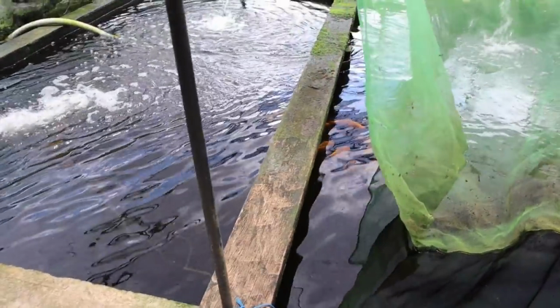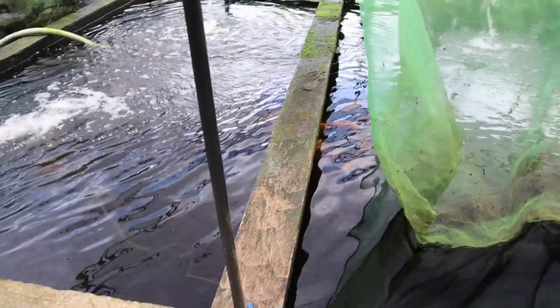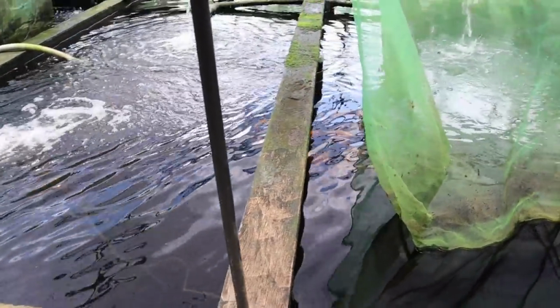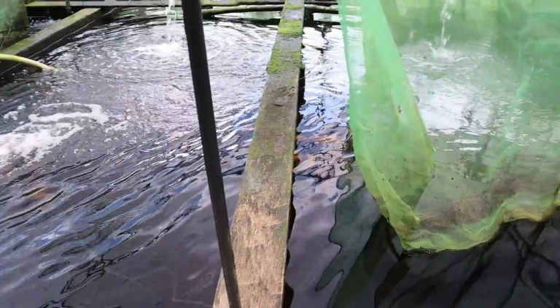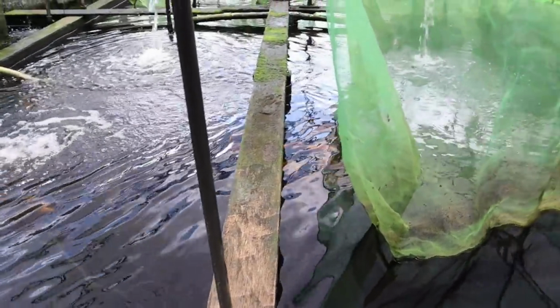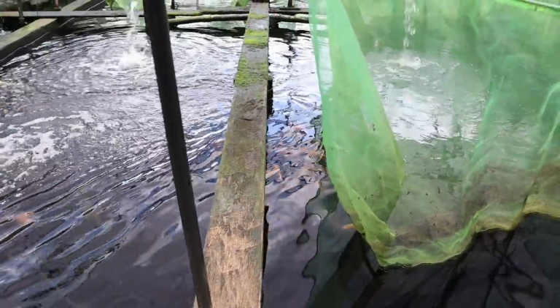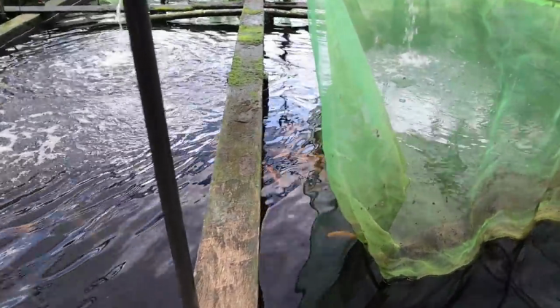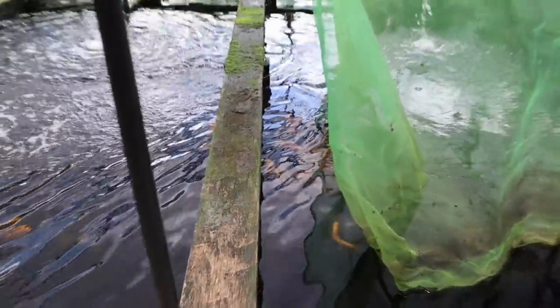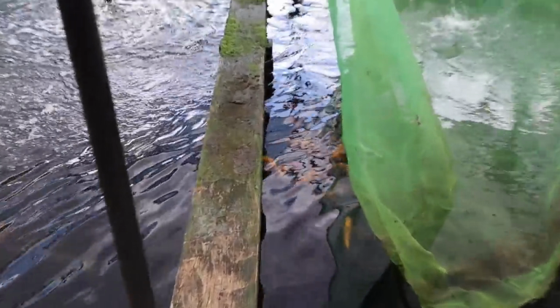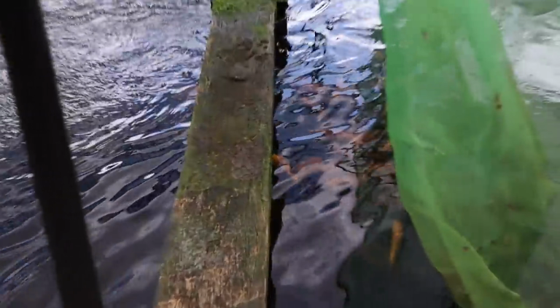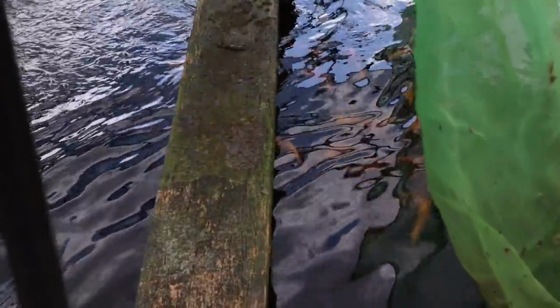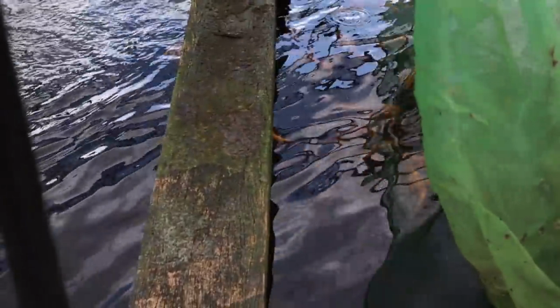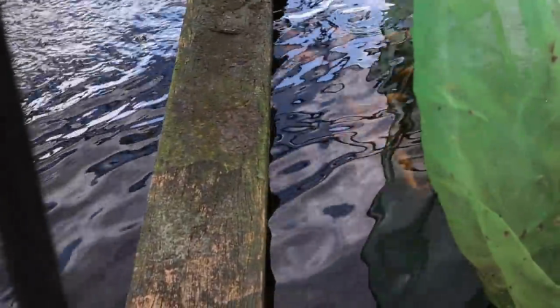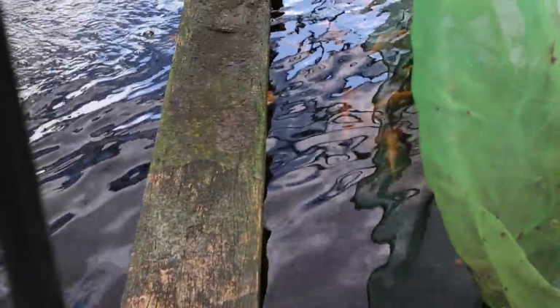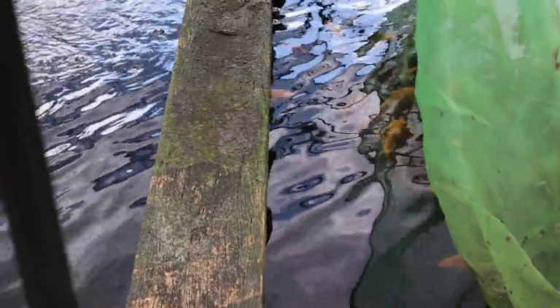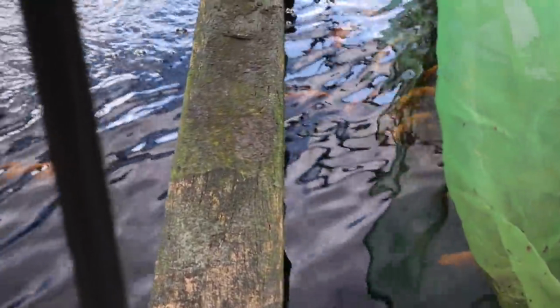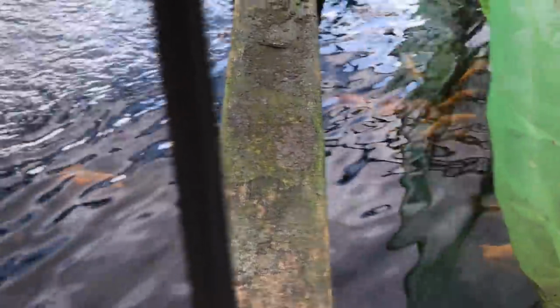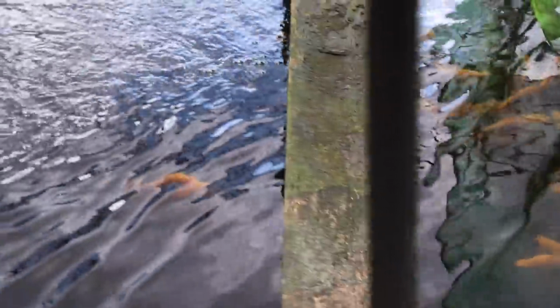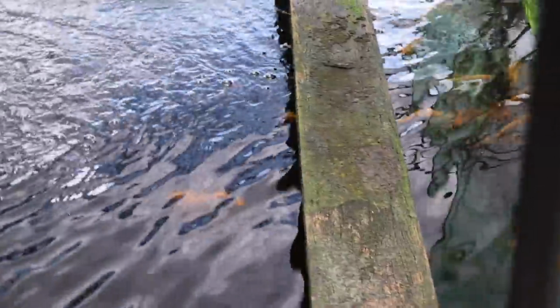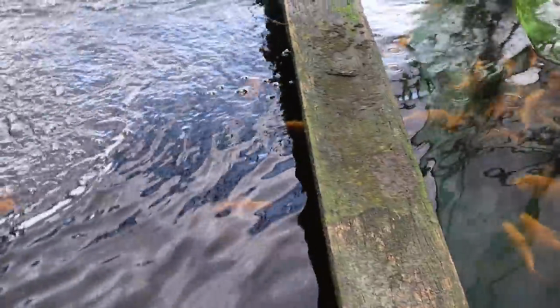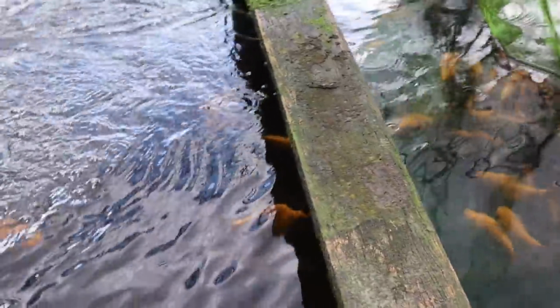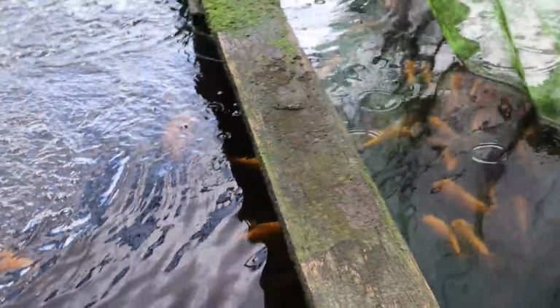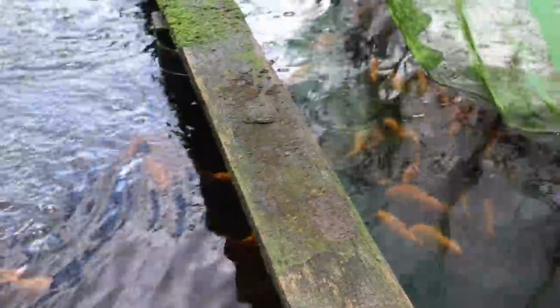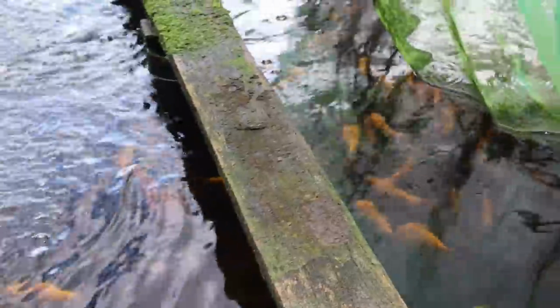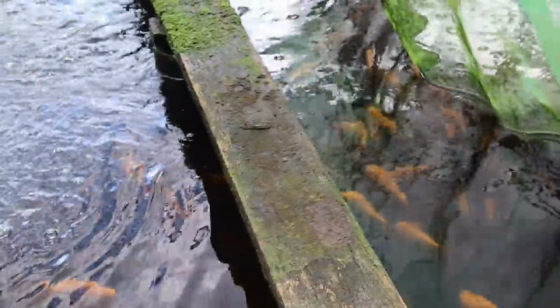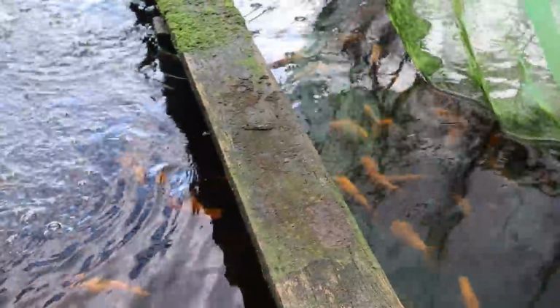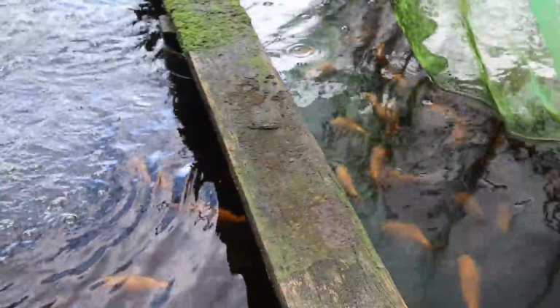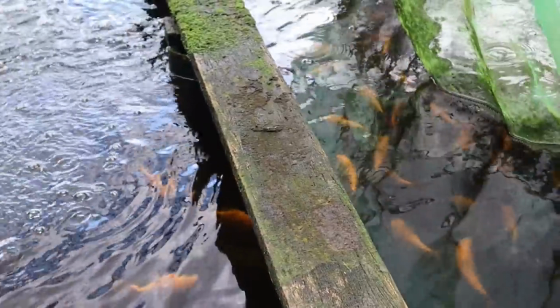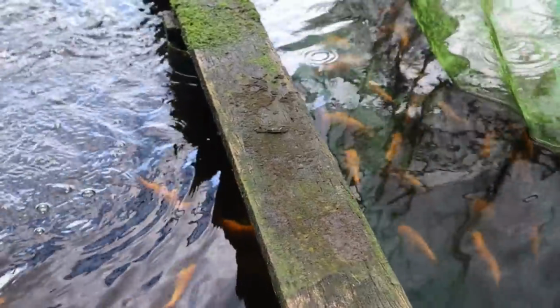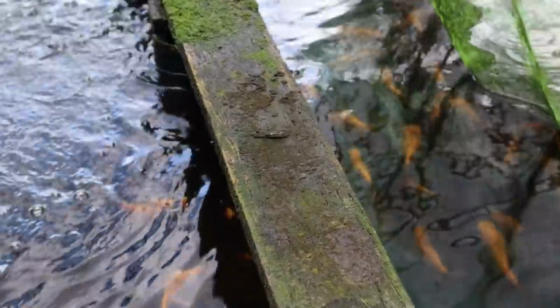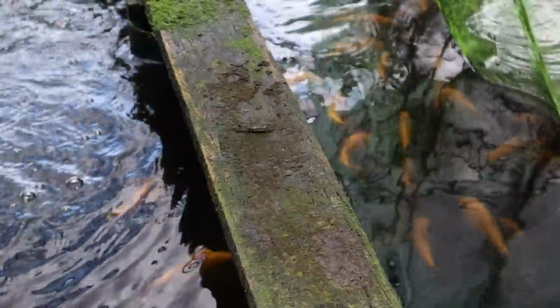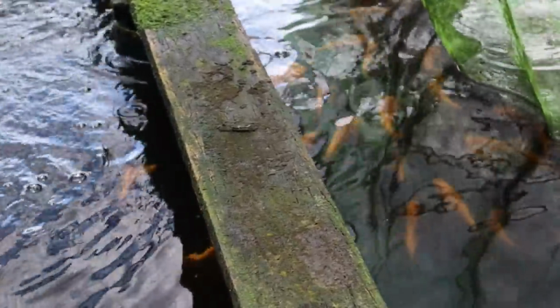You can see — are those tinfoil barbs? Those look like tinfoil barbs — albino tinfoil barbs.